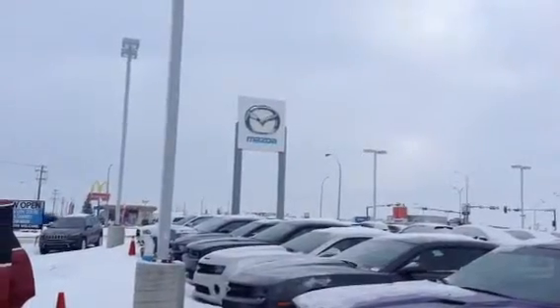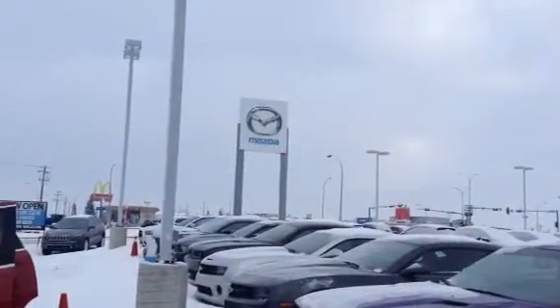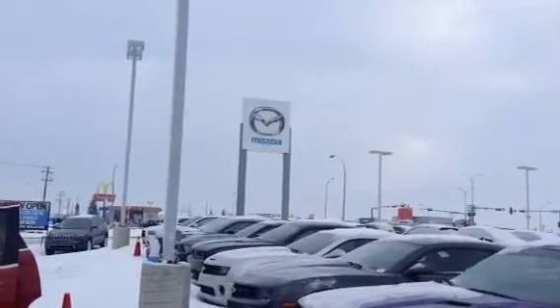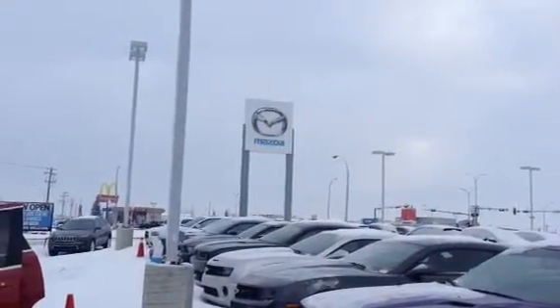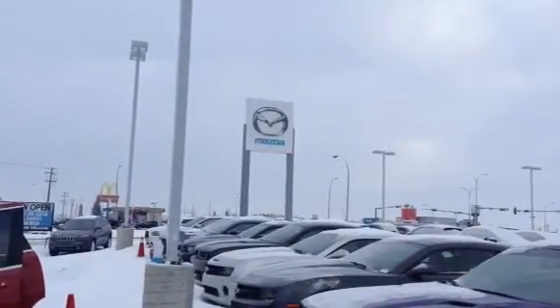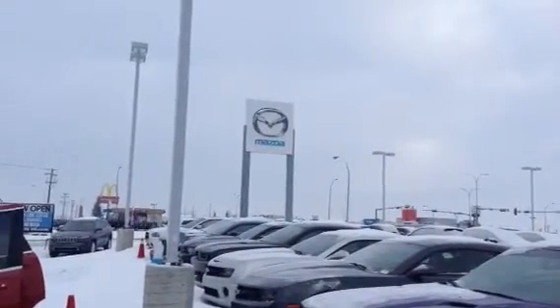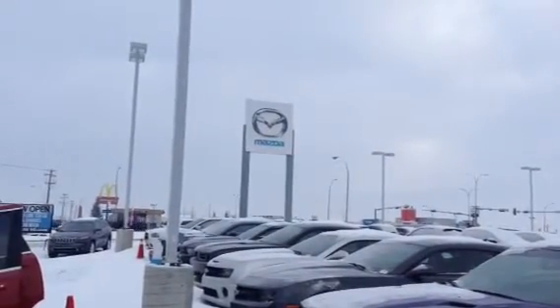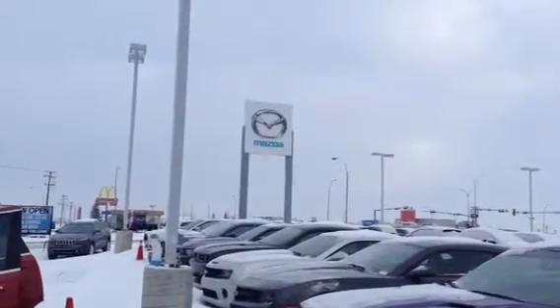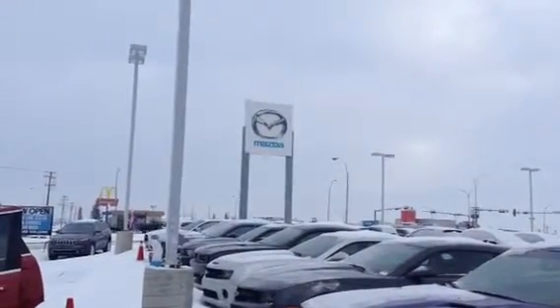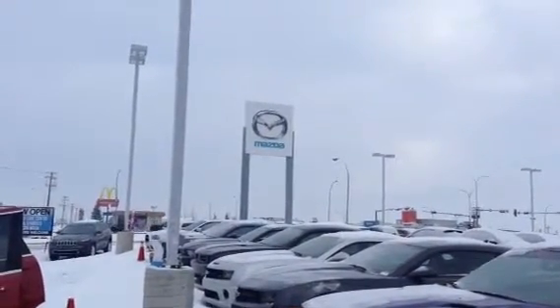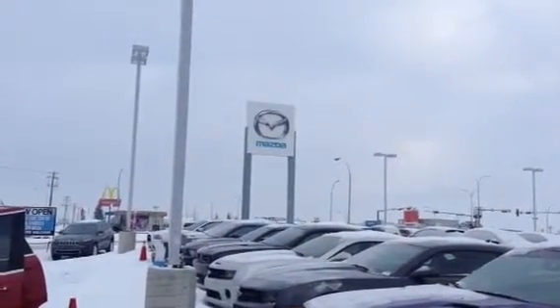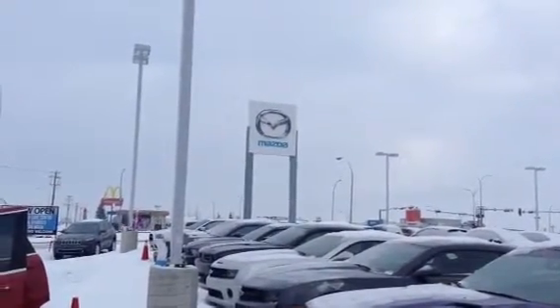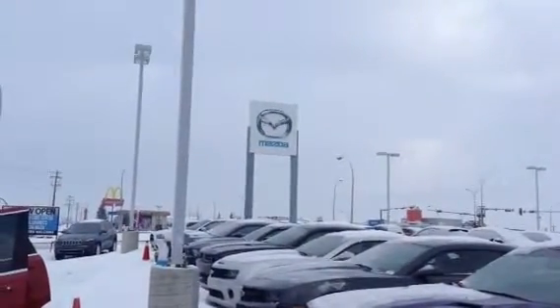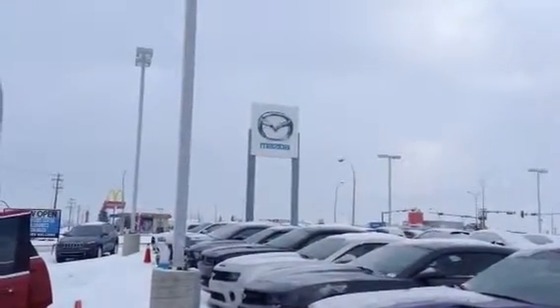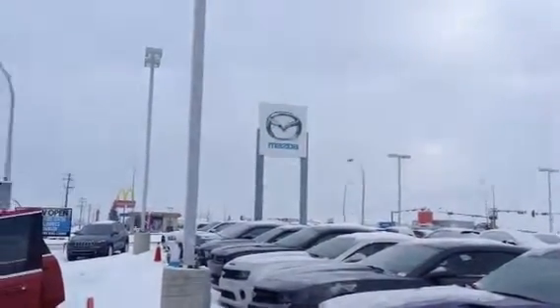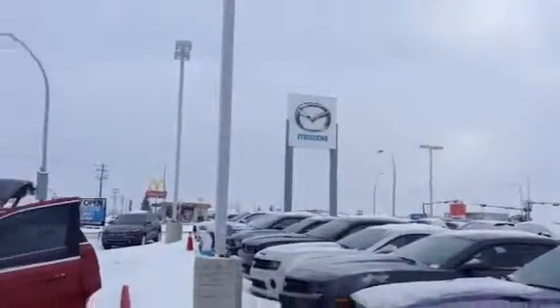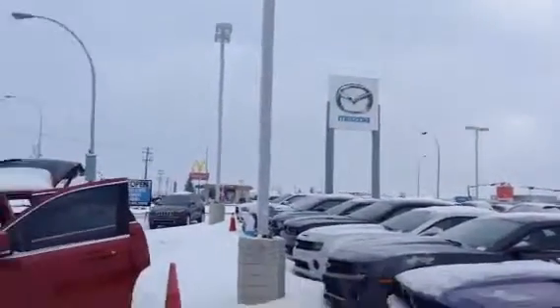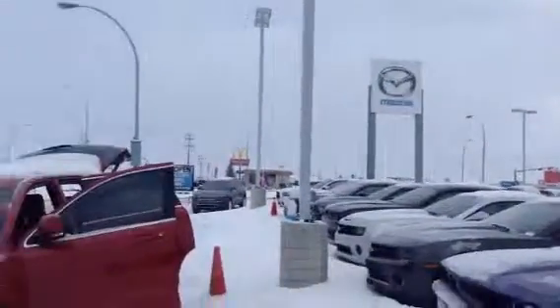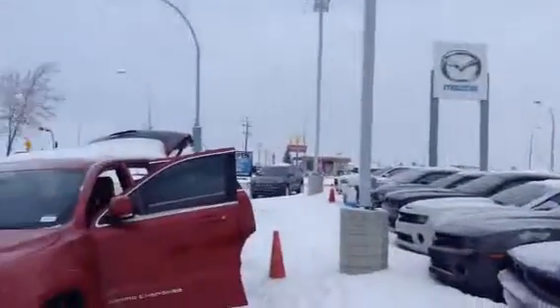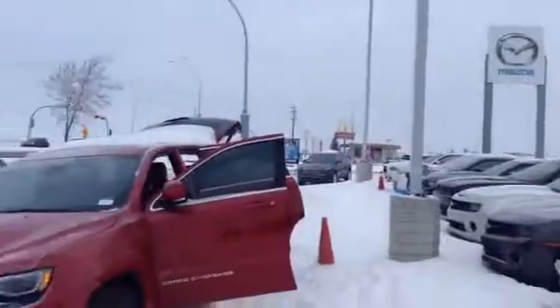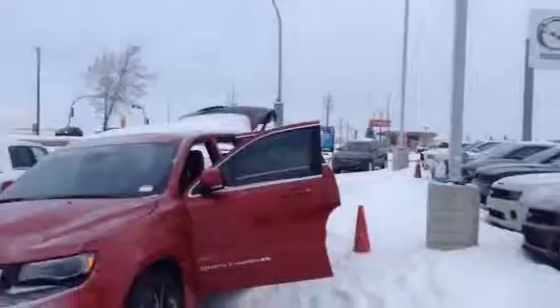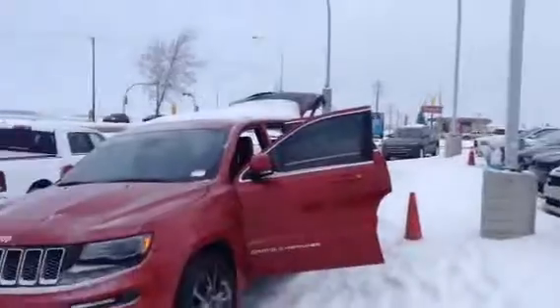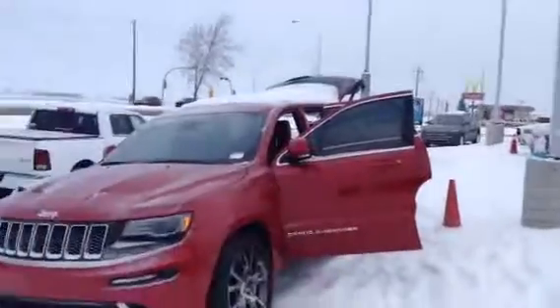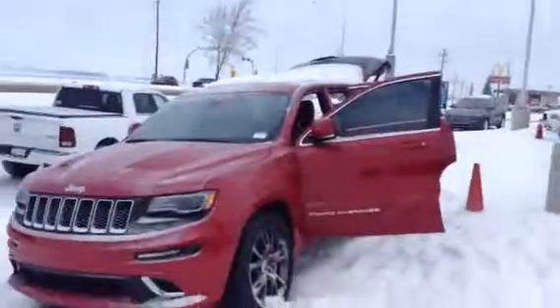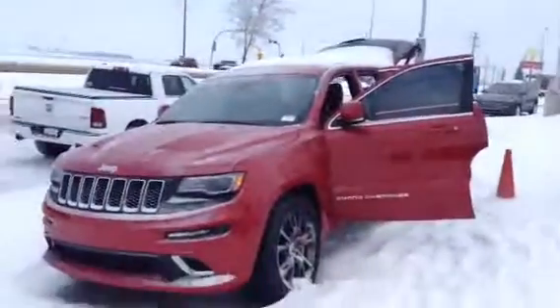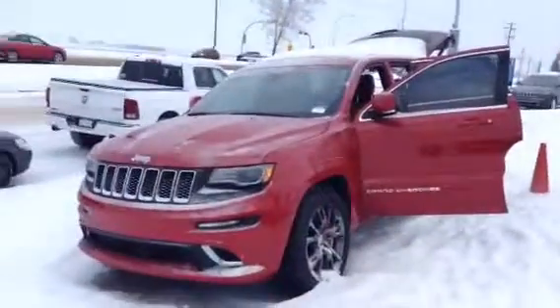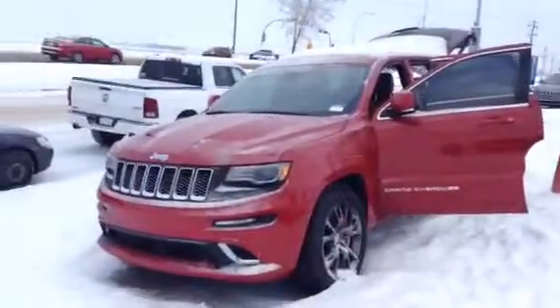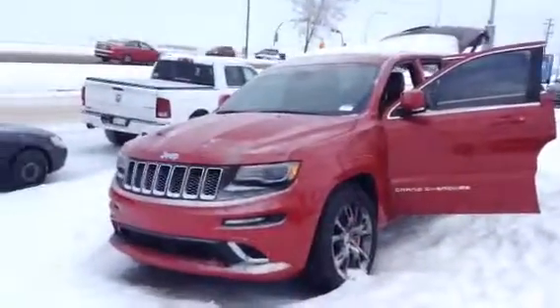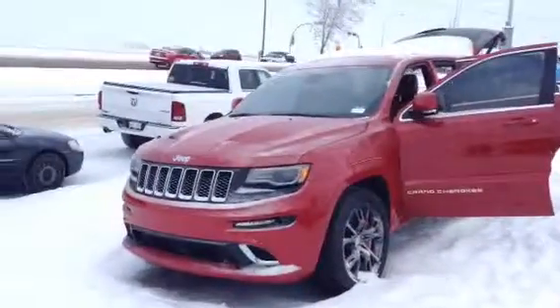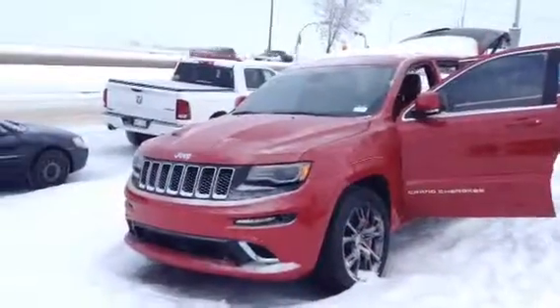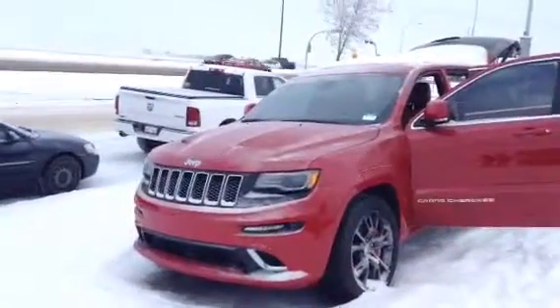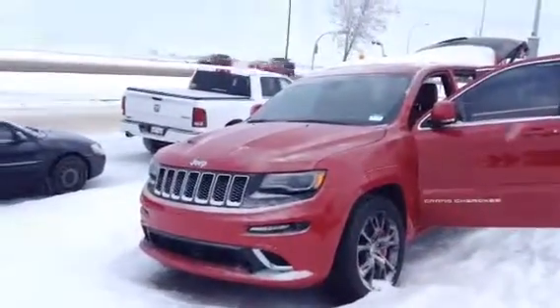Good morning Nicholas, Aaron here at LA Mazda. Just going to do a quick video walk around the SRT8 you've inquired on.